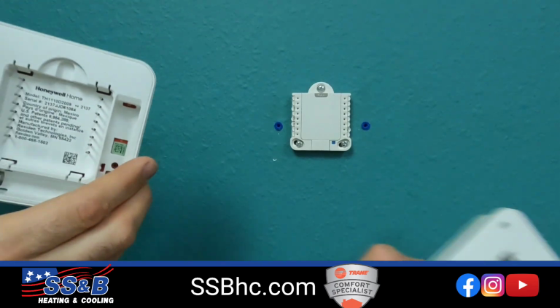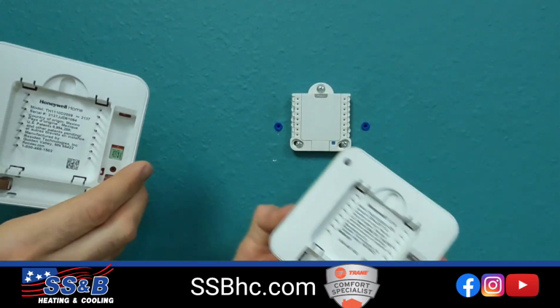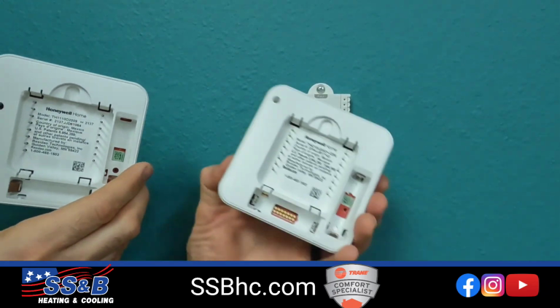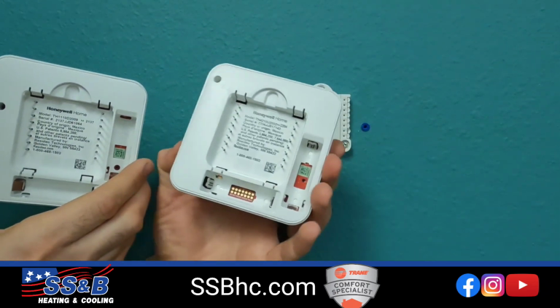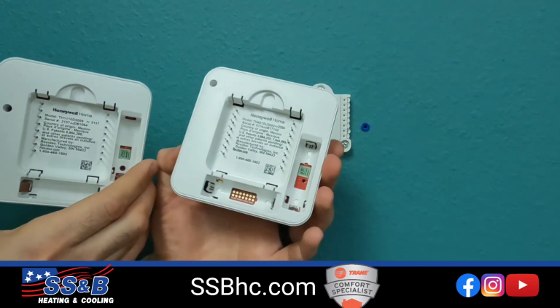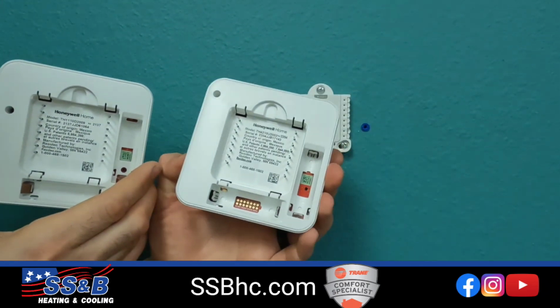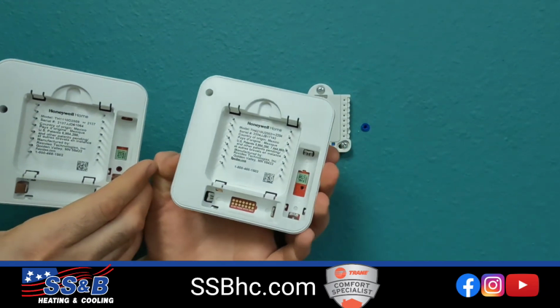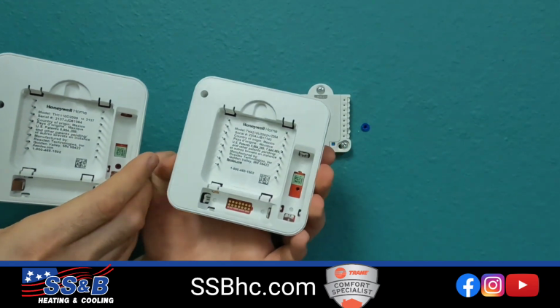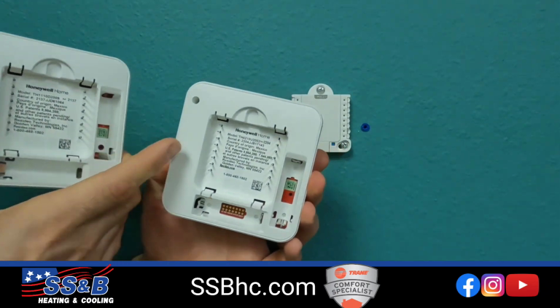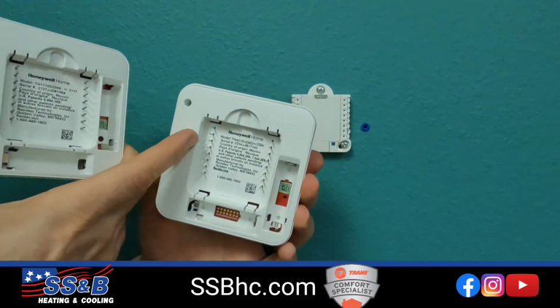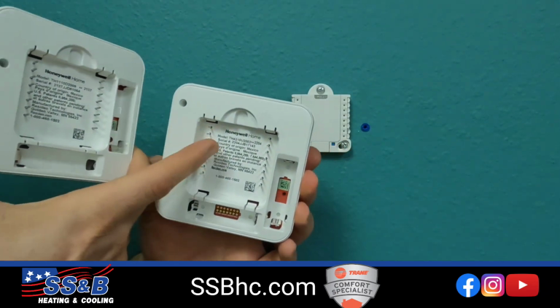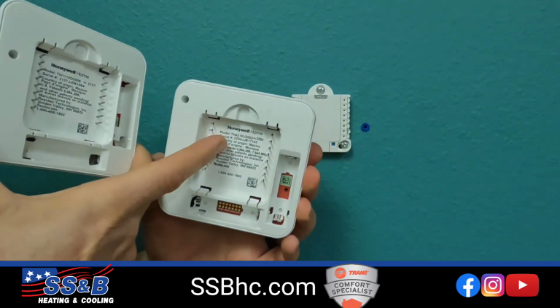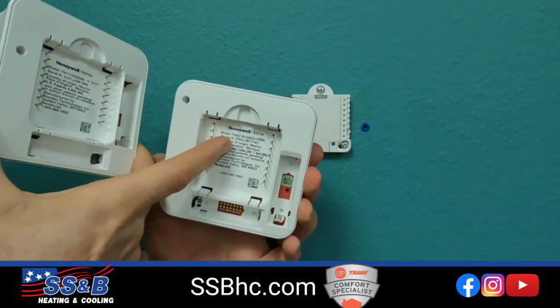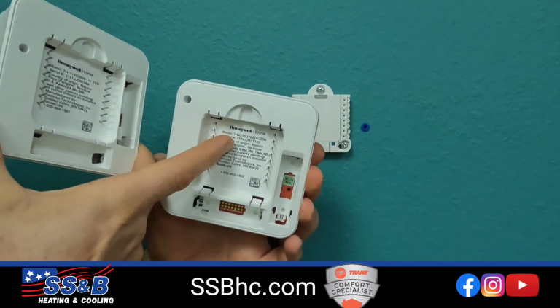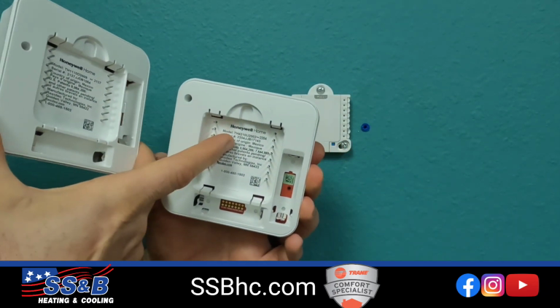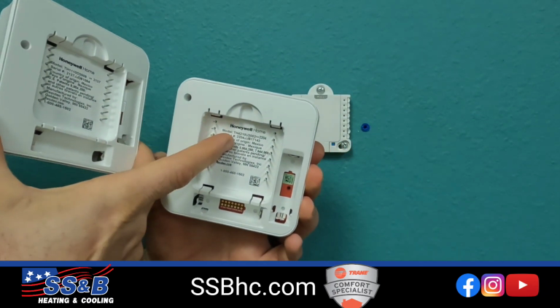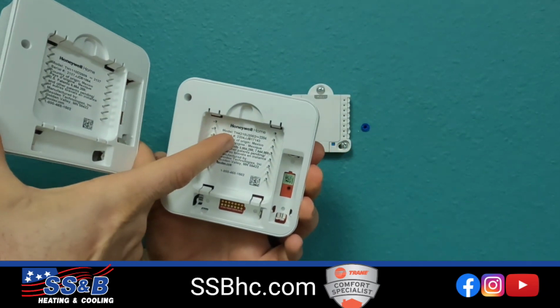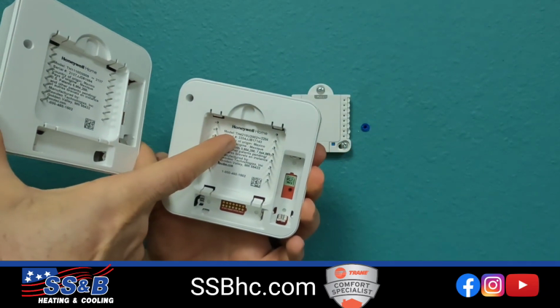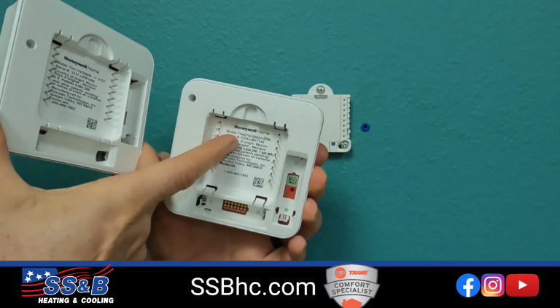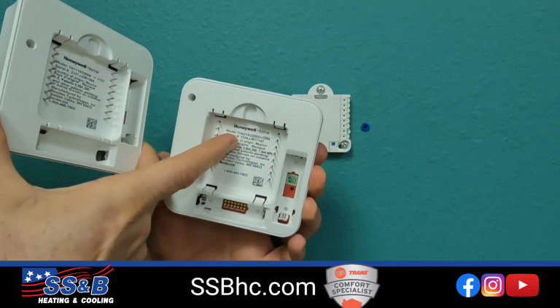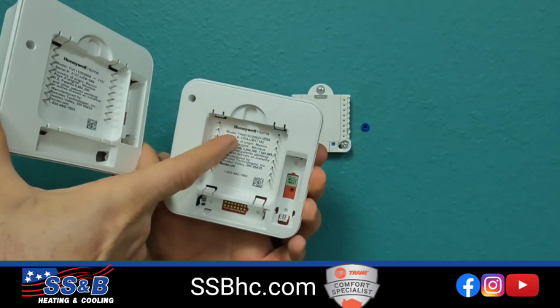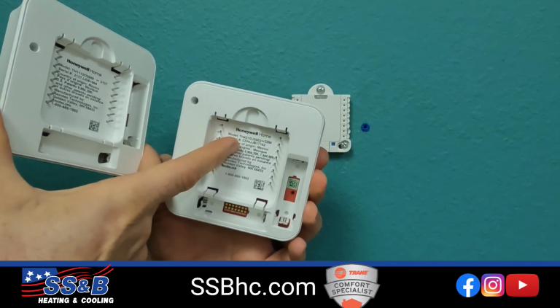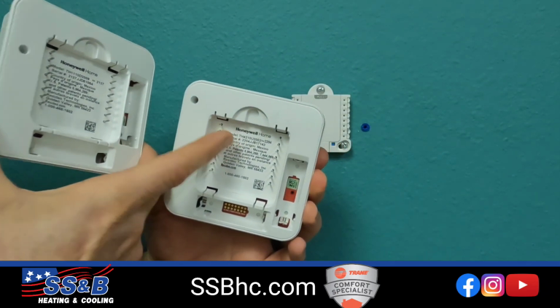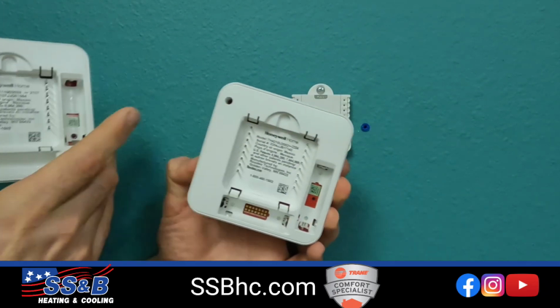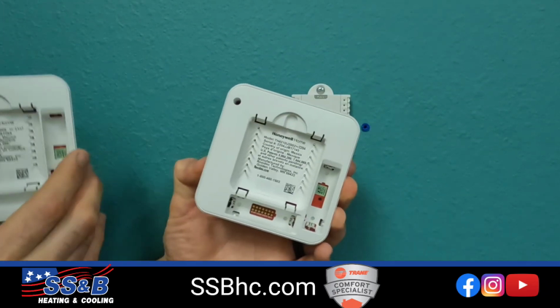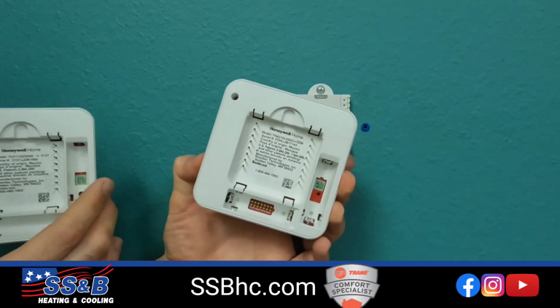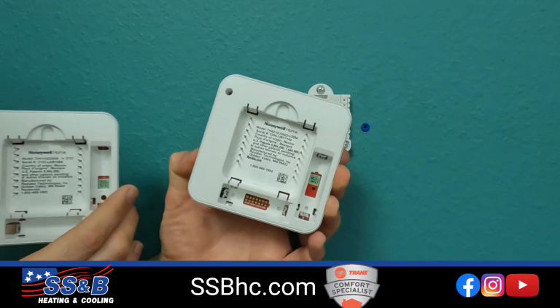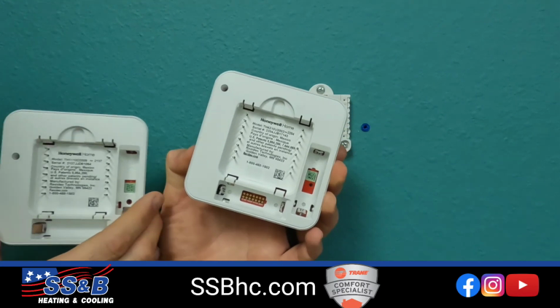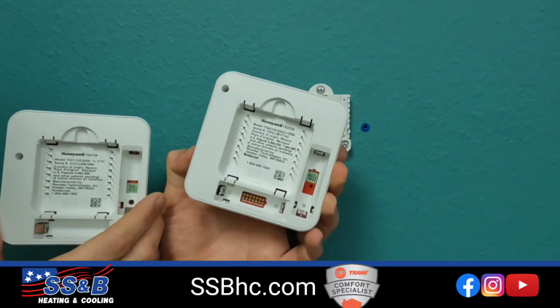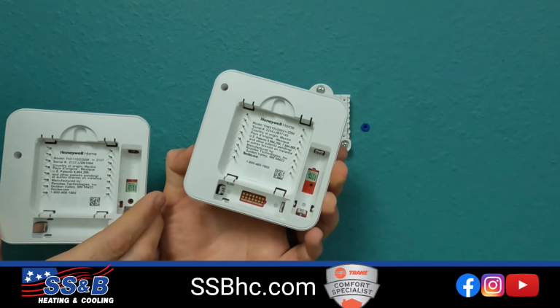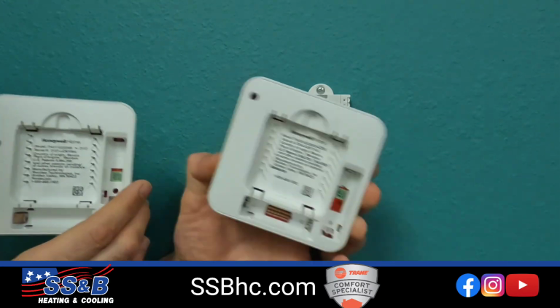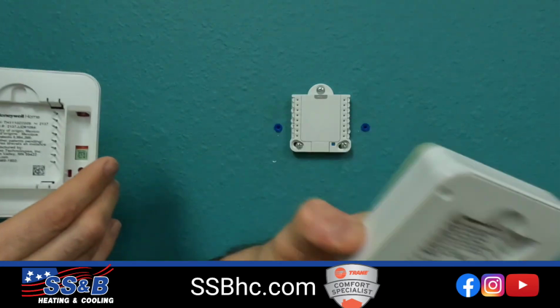On the T4, you'll see it says TH4. That's a T4 thermostat.